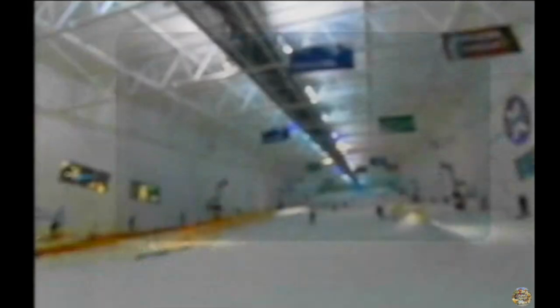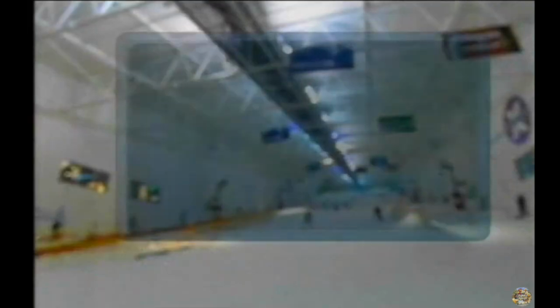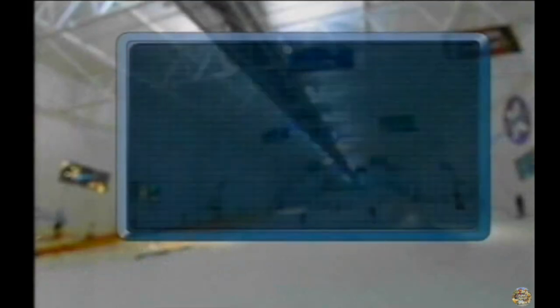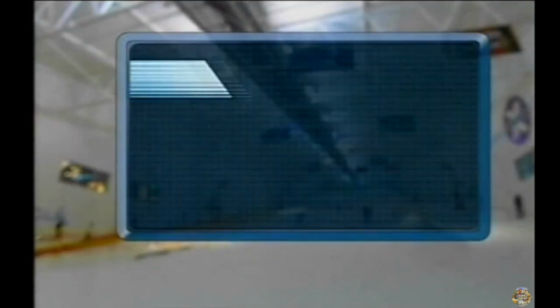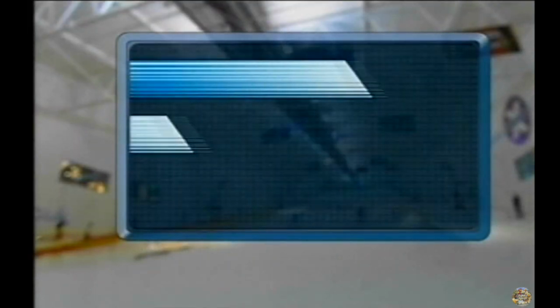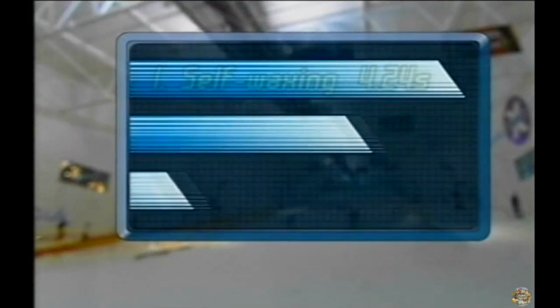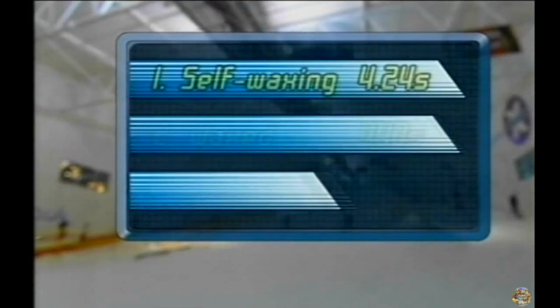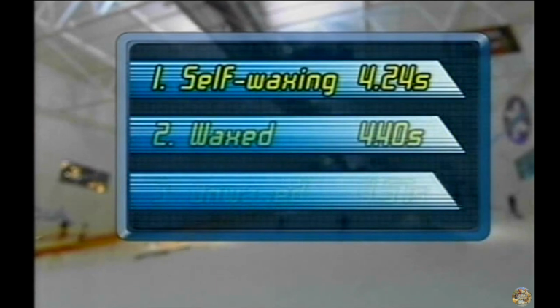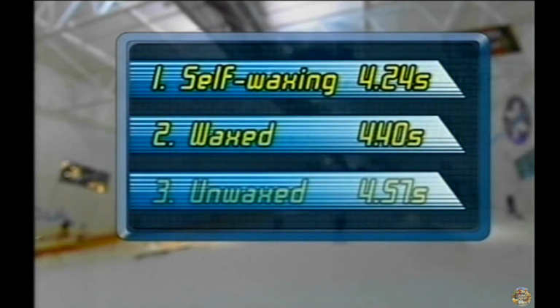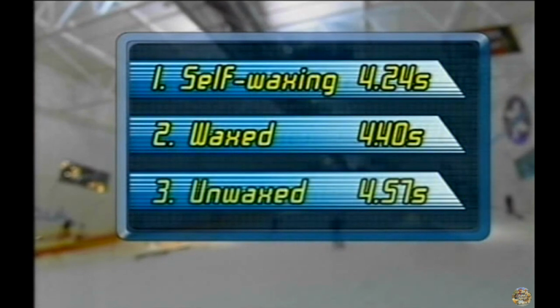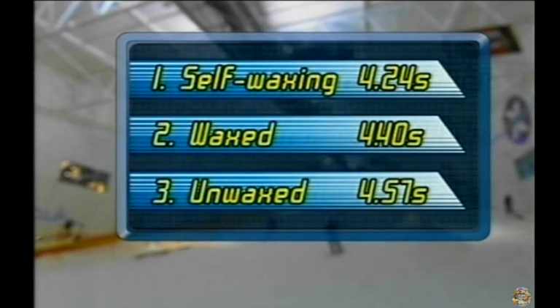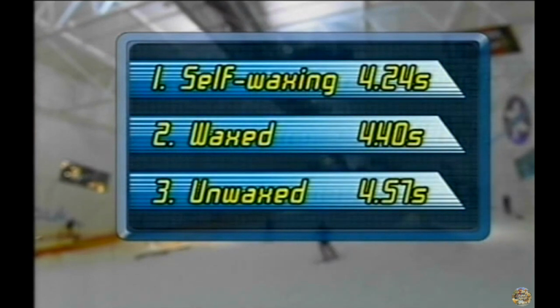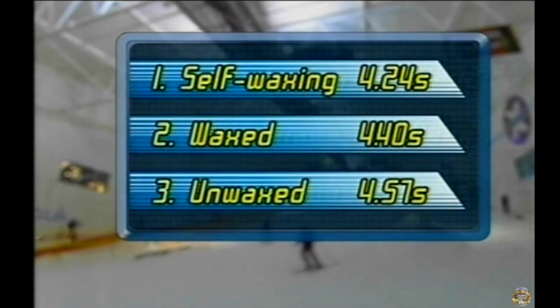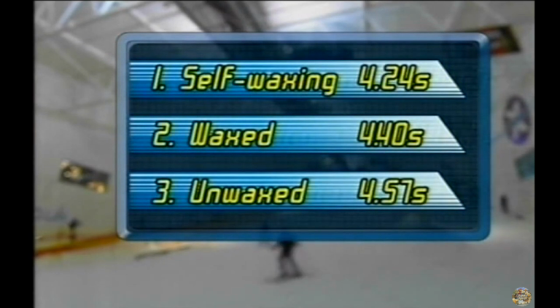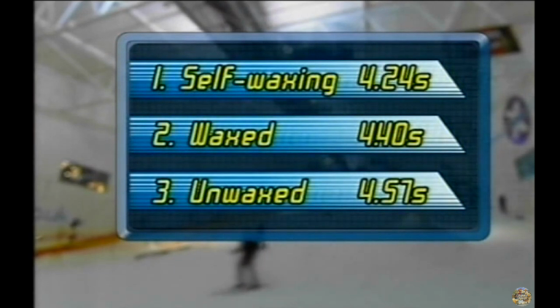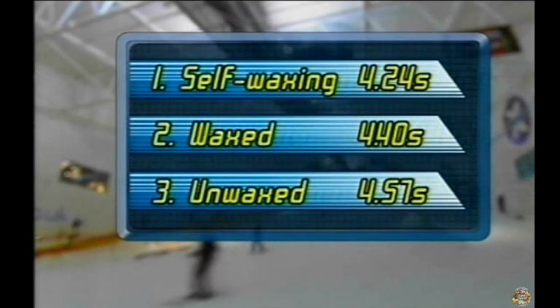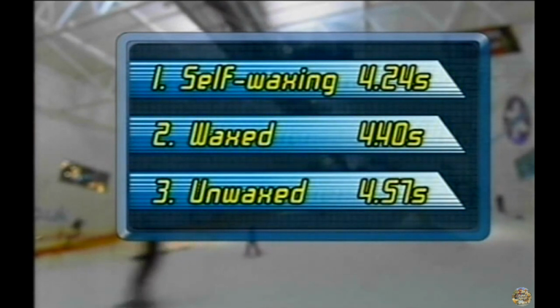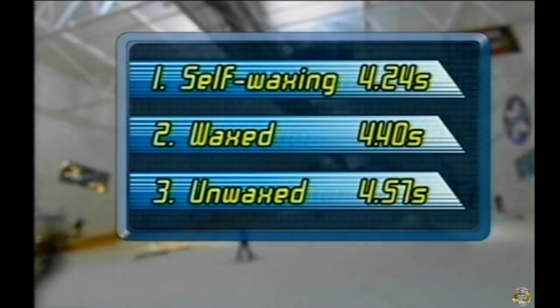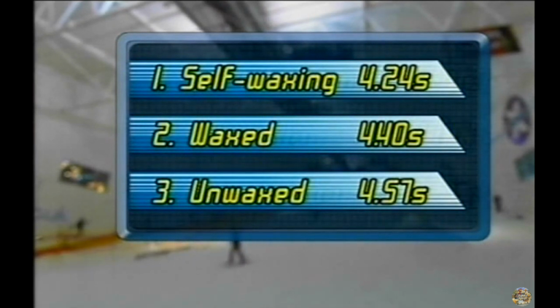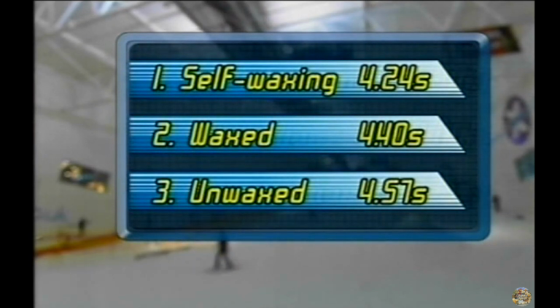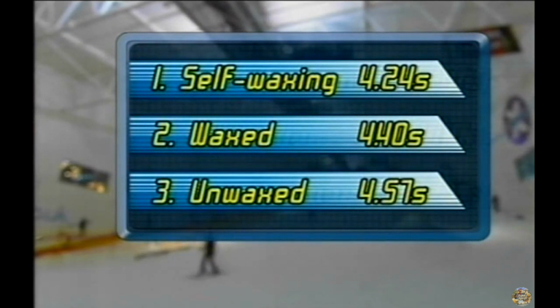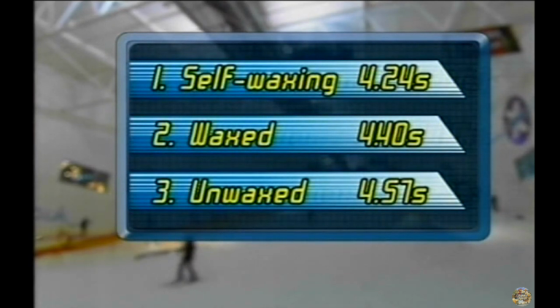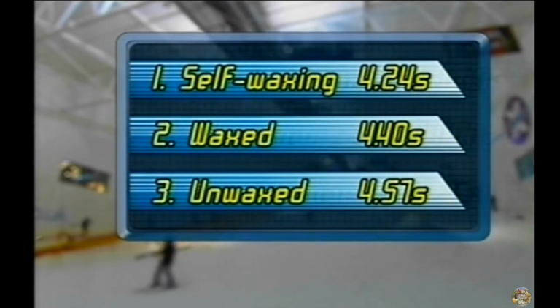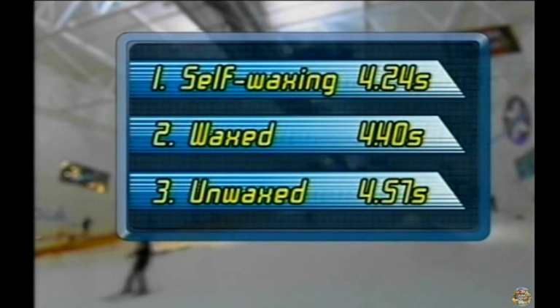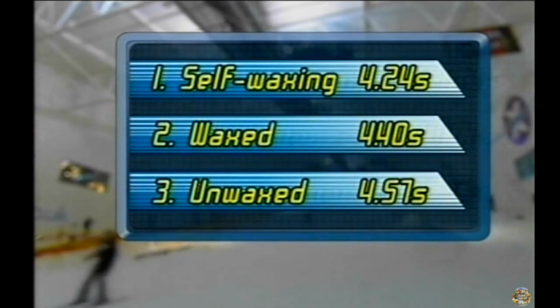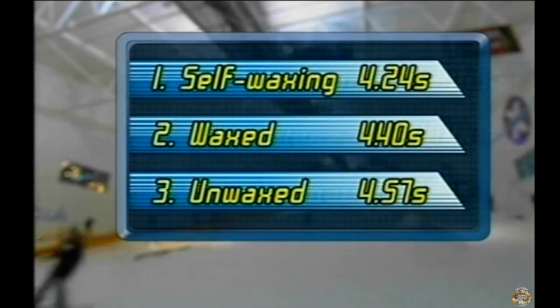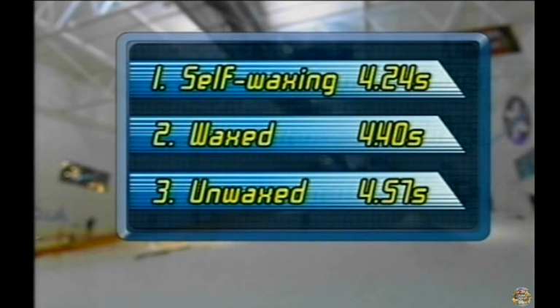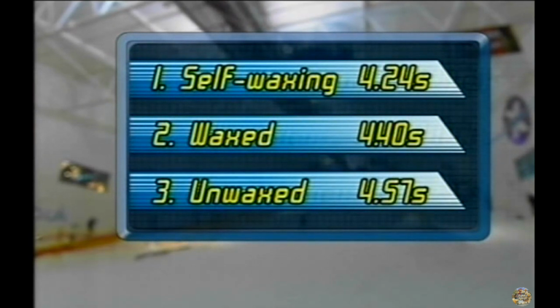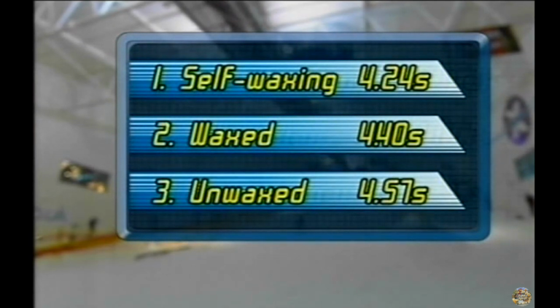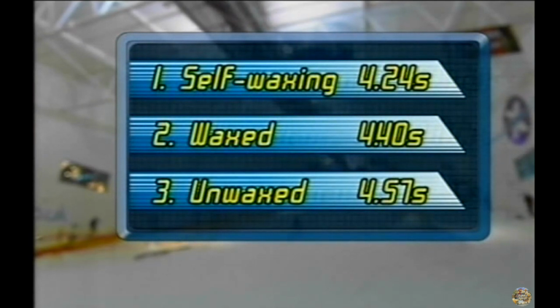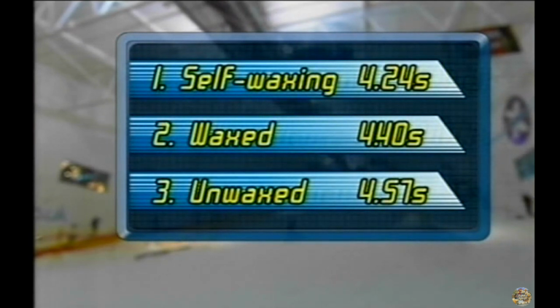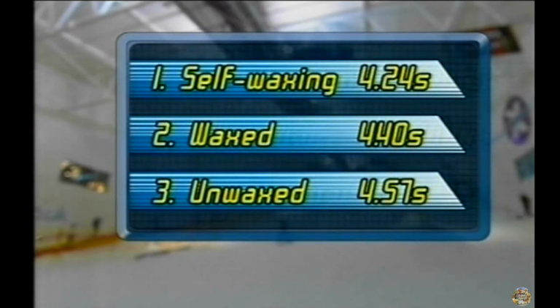The winner, by a crucial fraction of a second: the self-waxing skis.